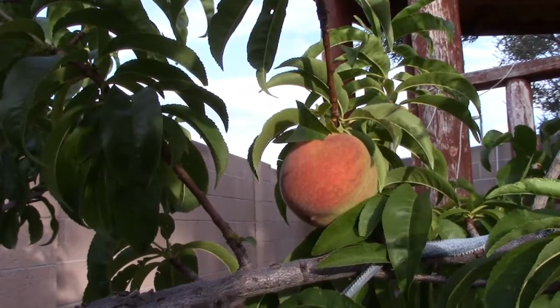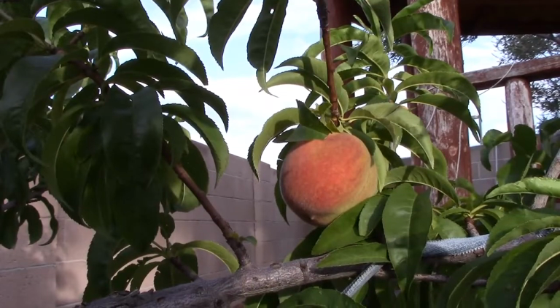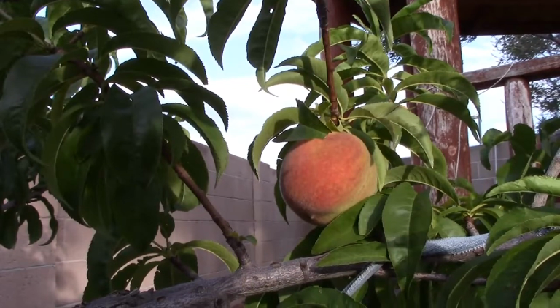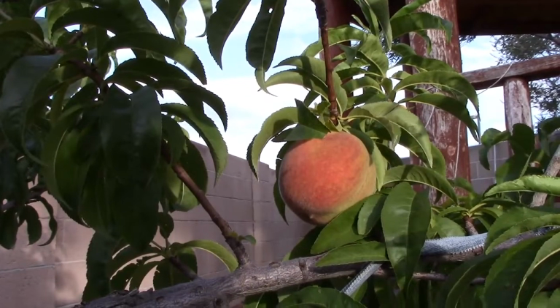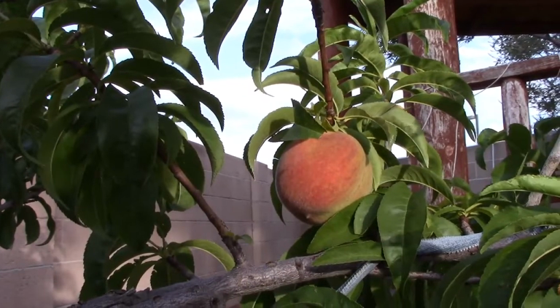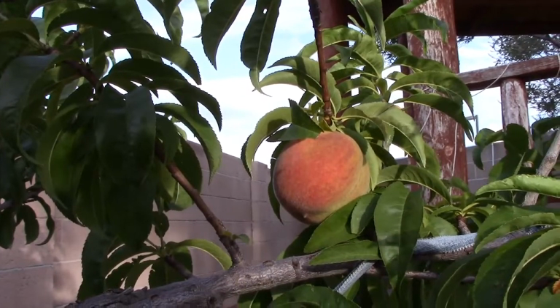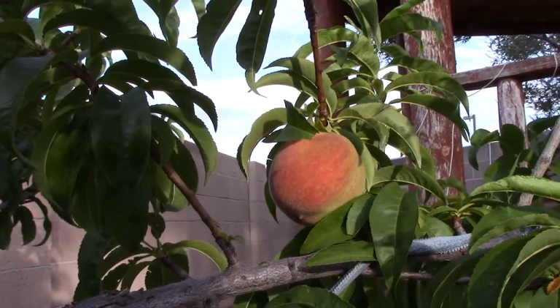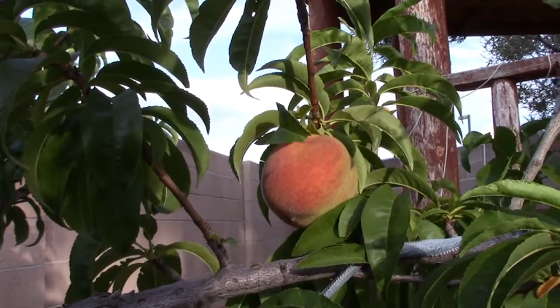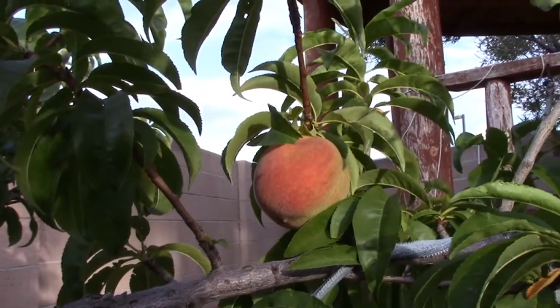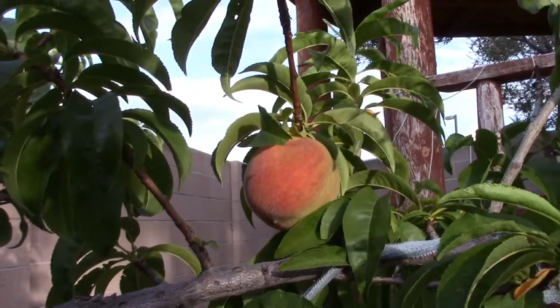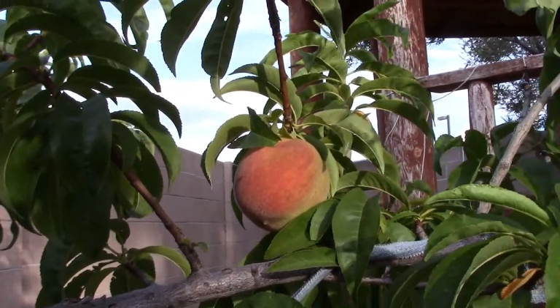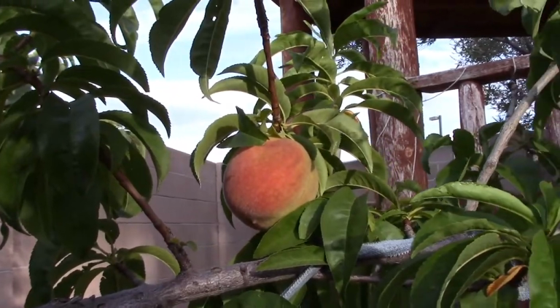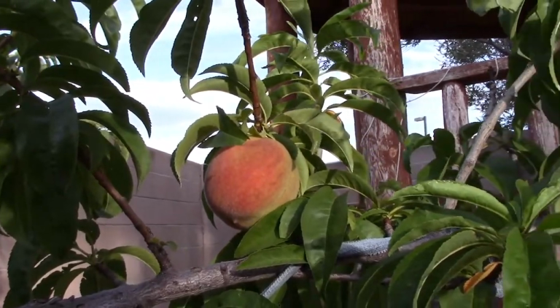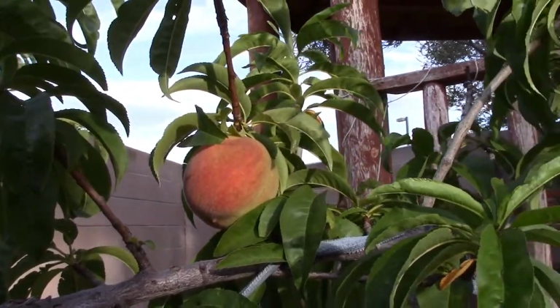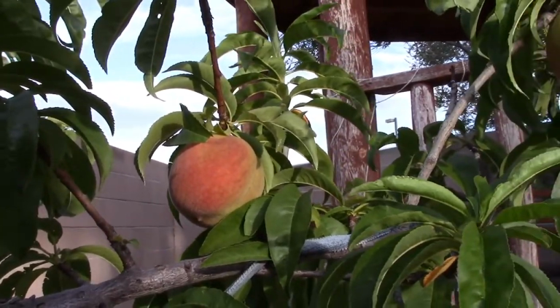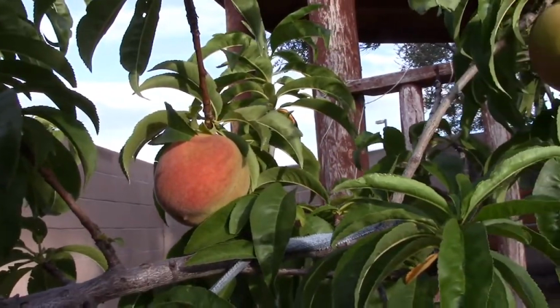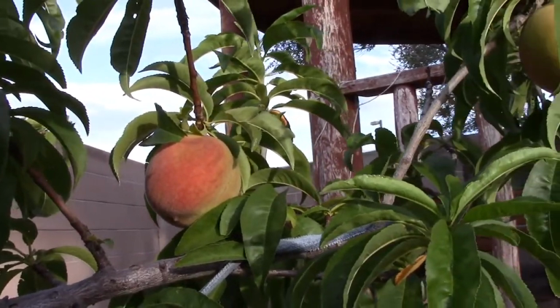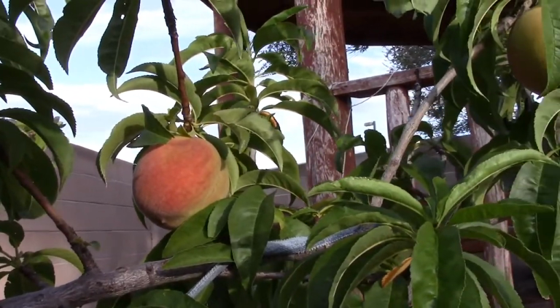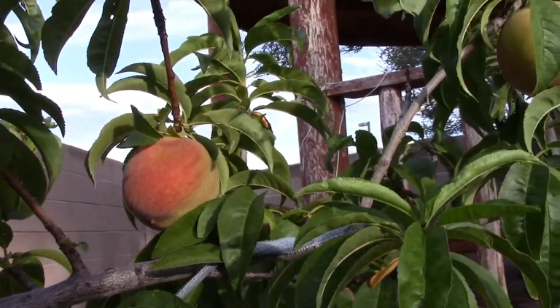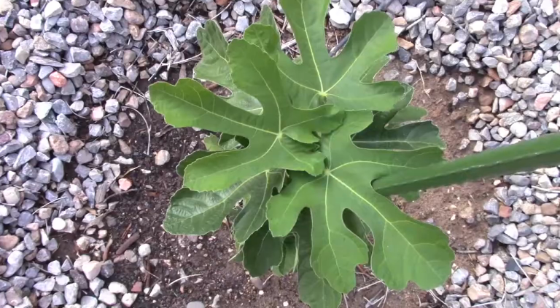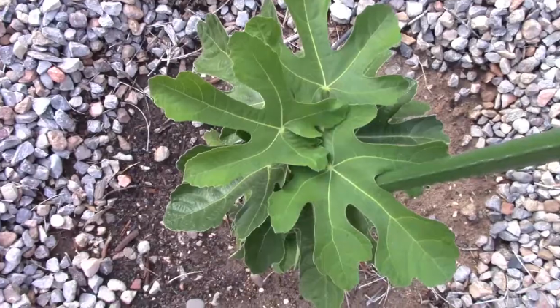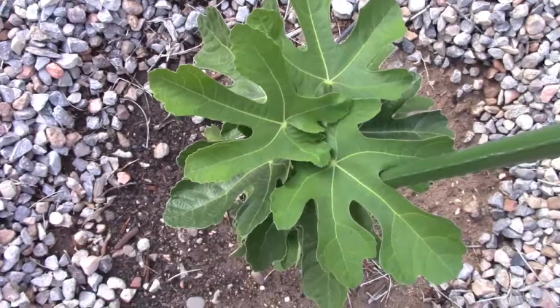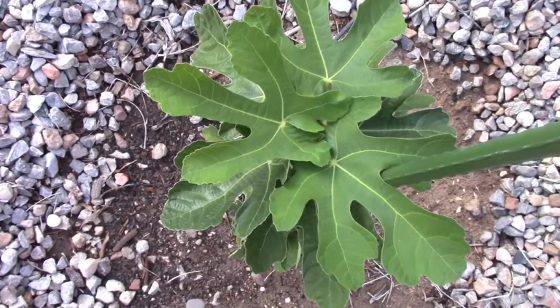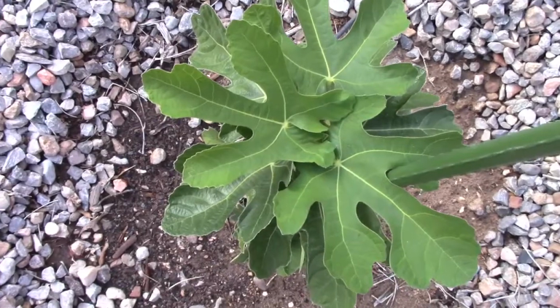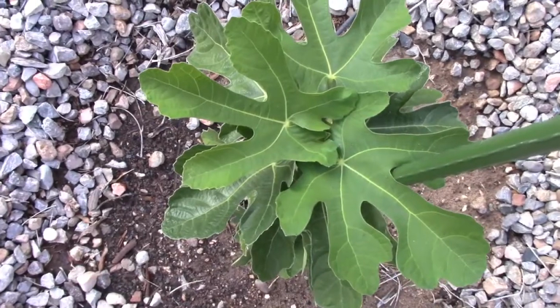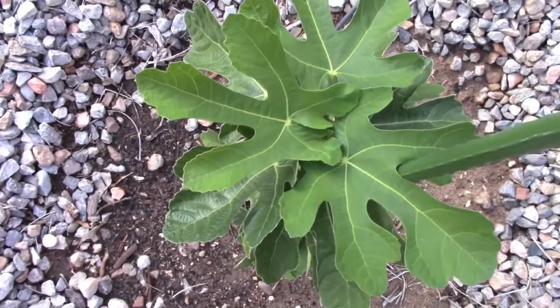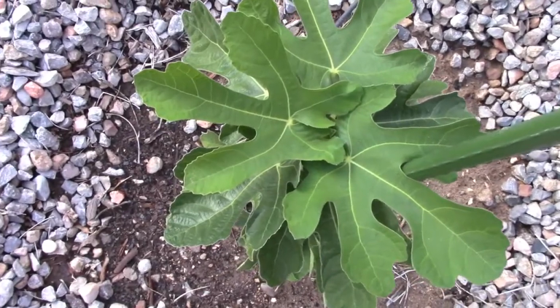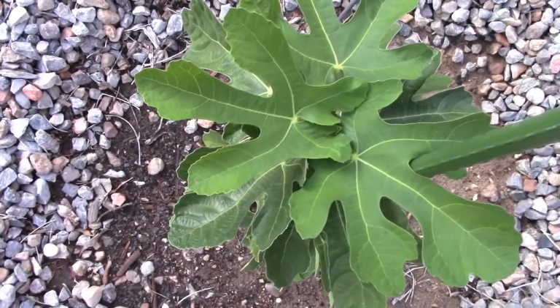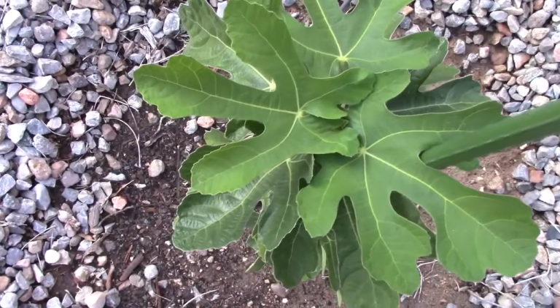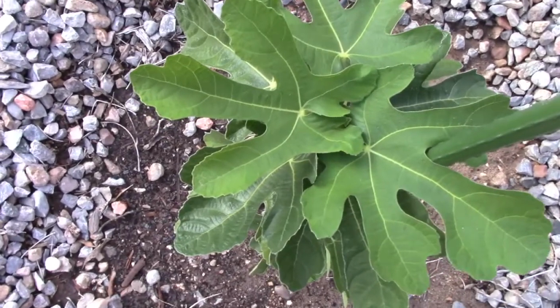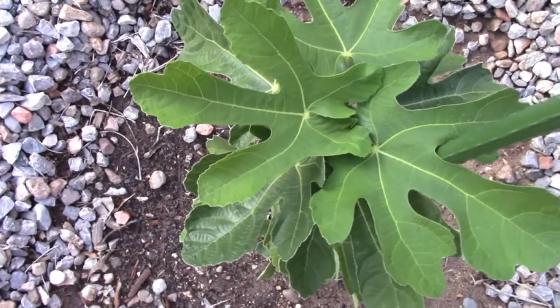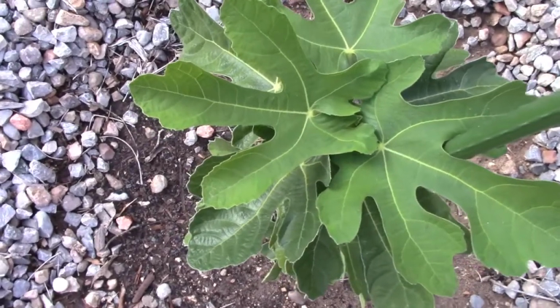I grew a peach. And my little fig trees that are struggling.